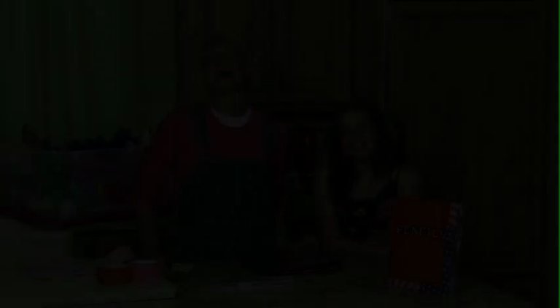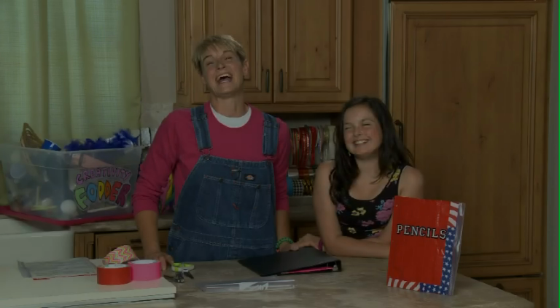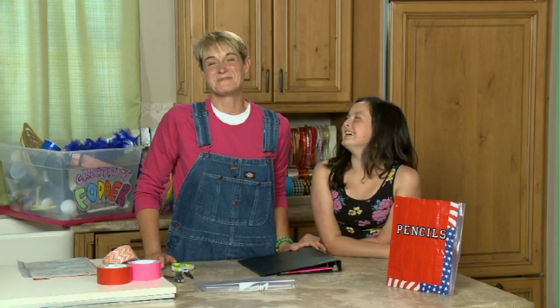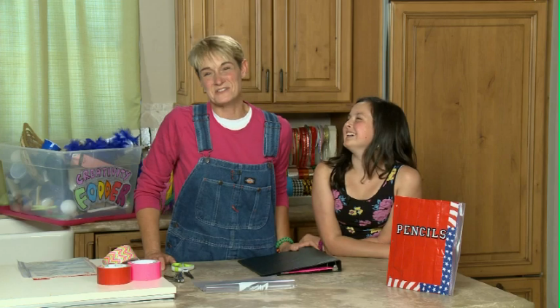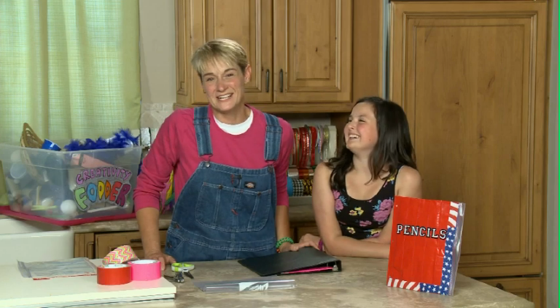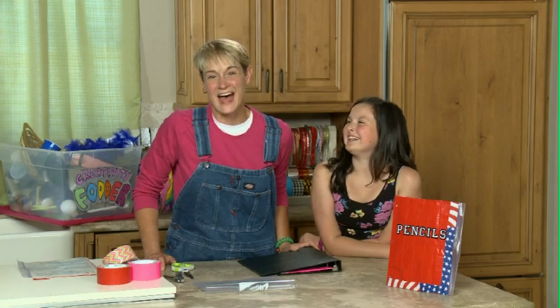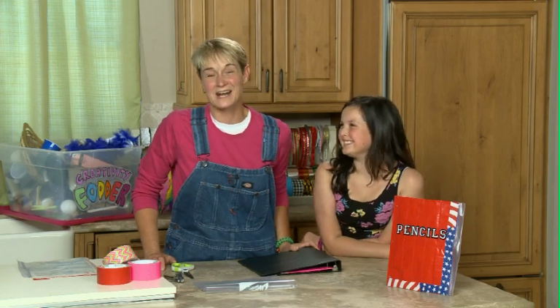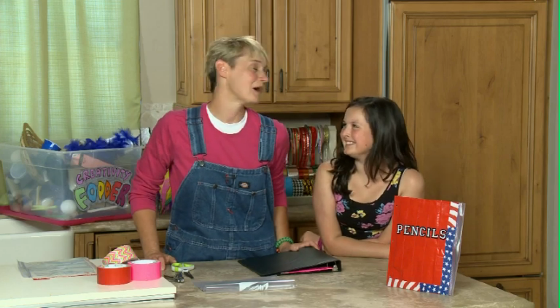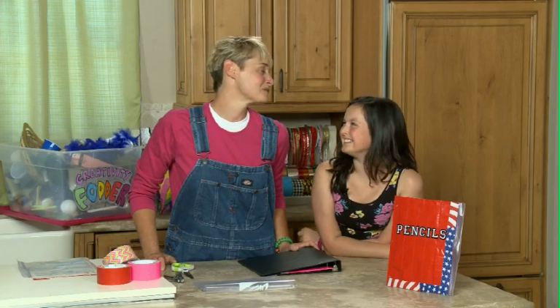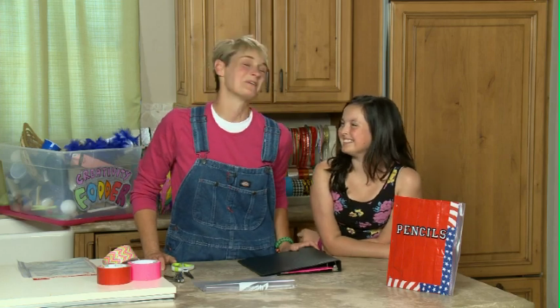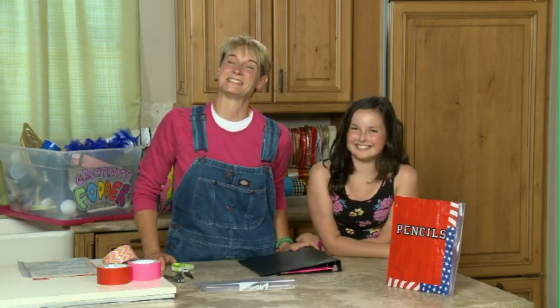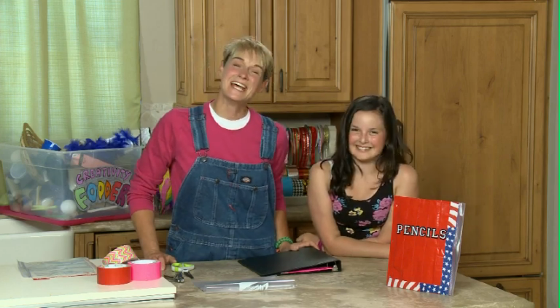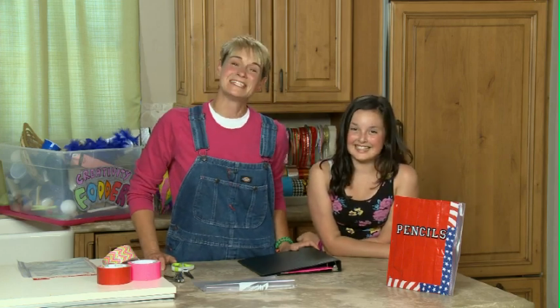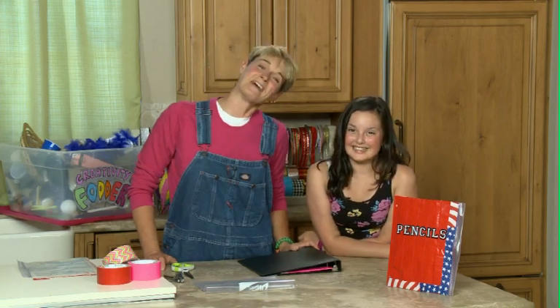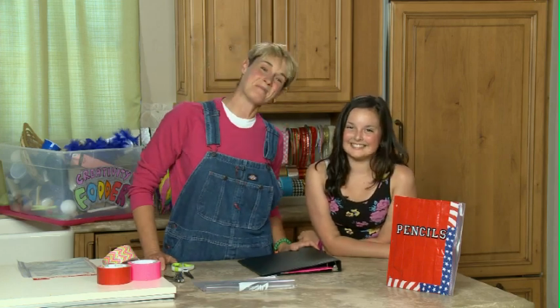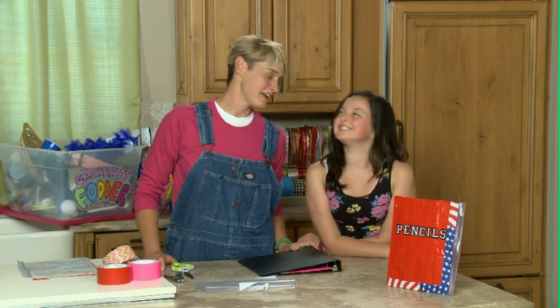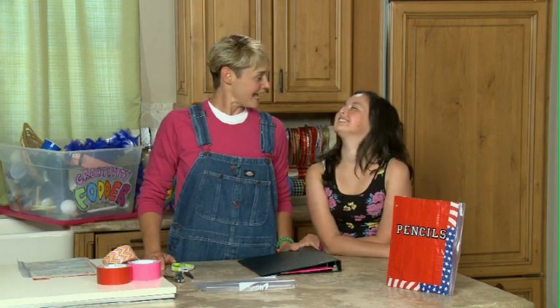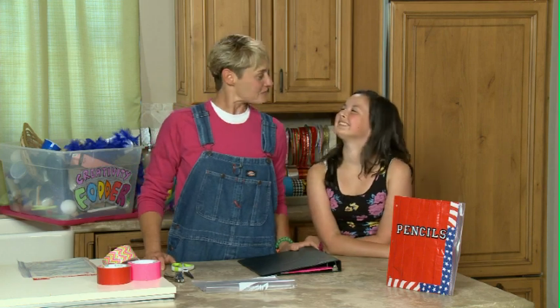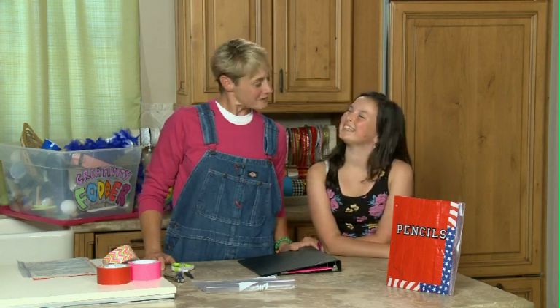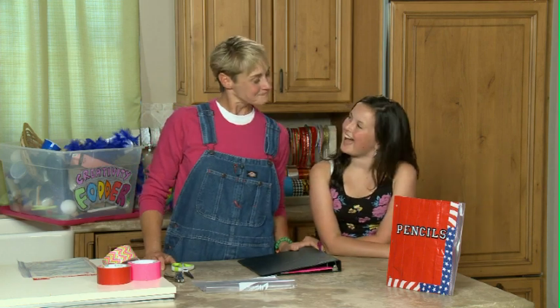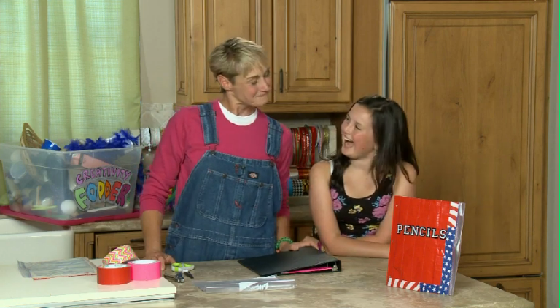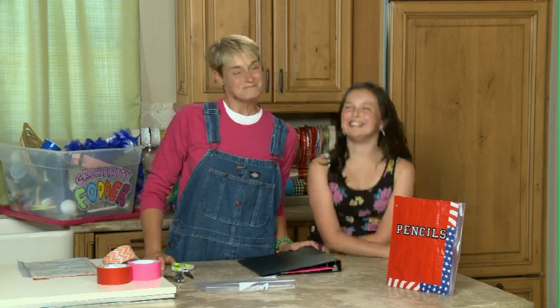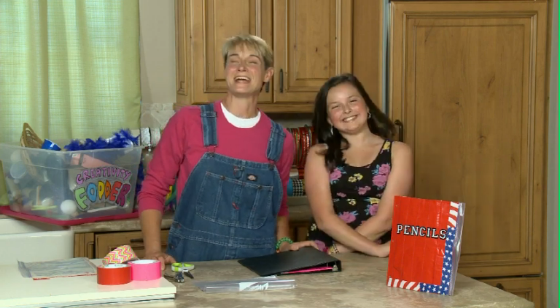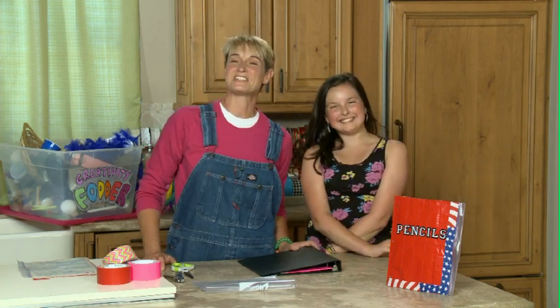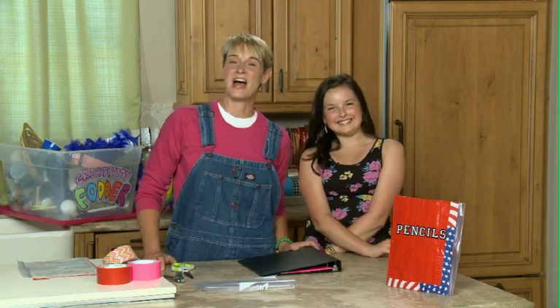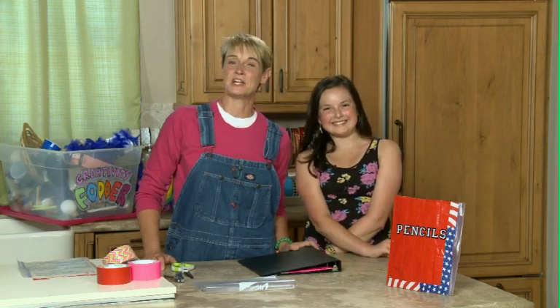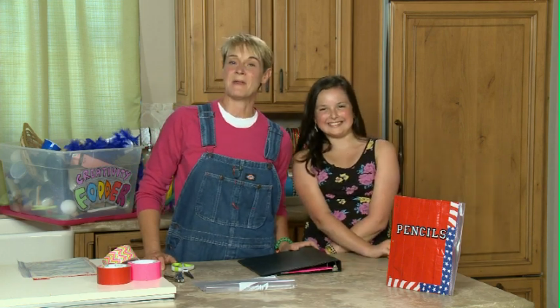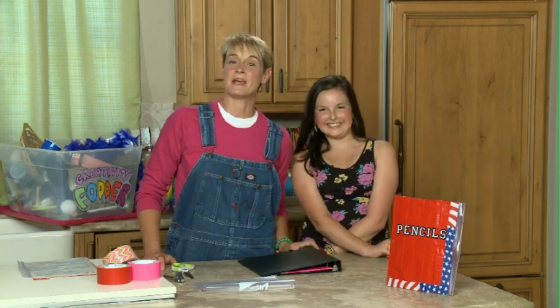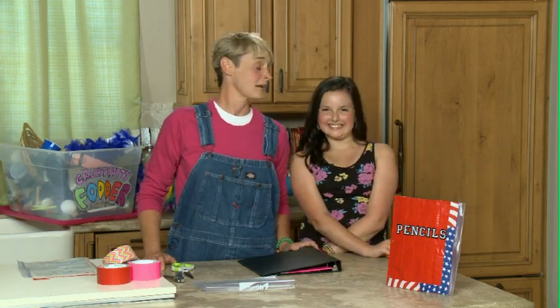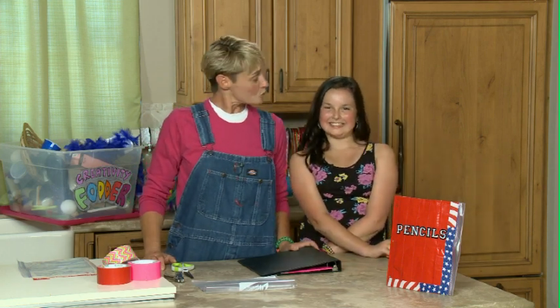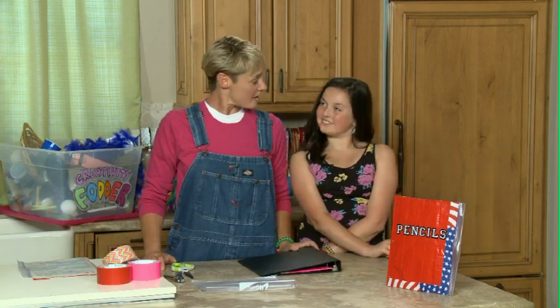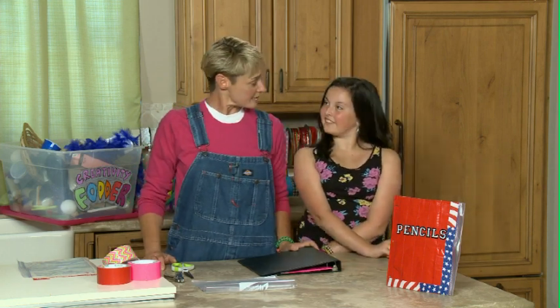Hi, I'm Sophie and welcome to my world. Today I've got my friend Hannah with me and she and I are going to be making a back to school project.